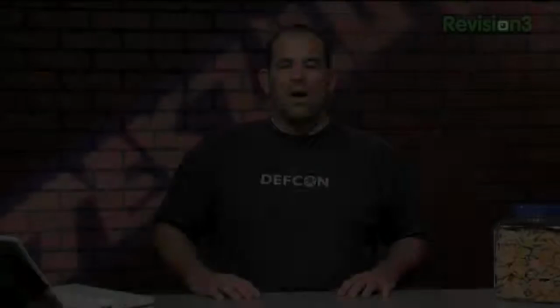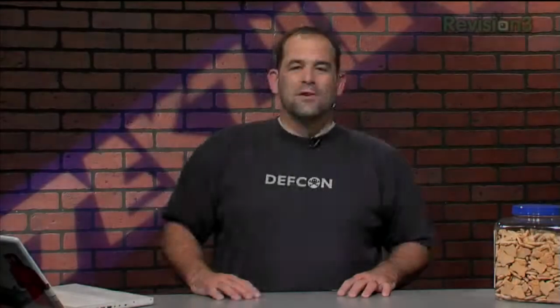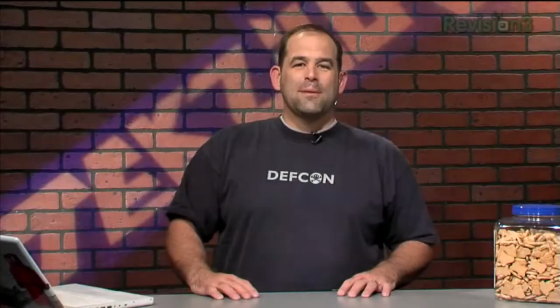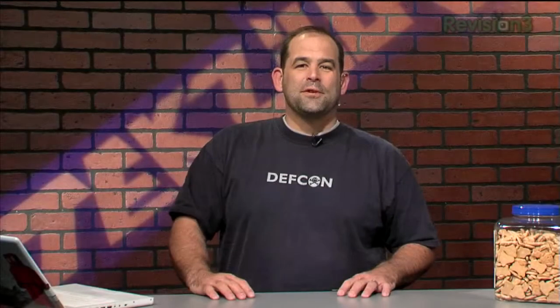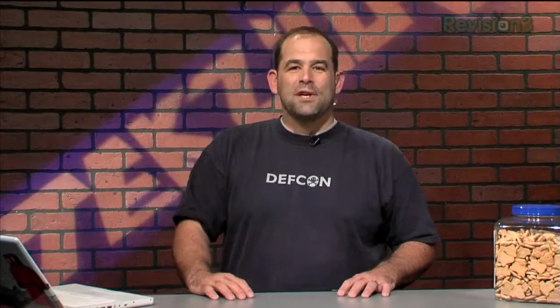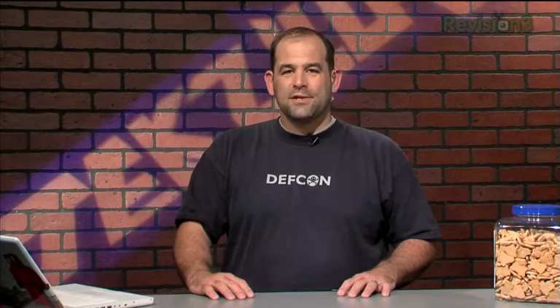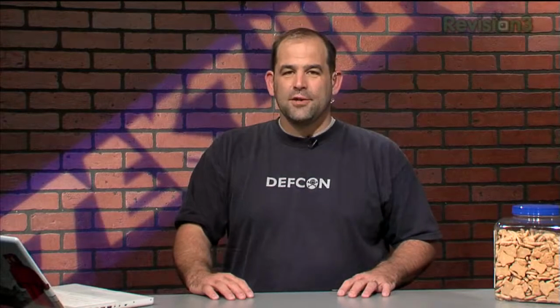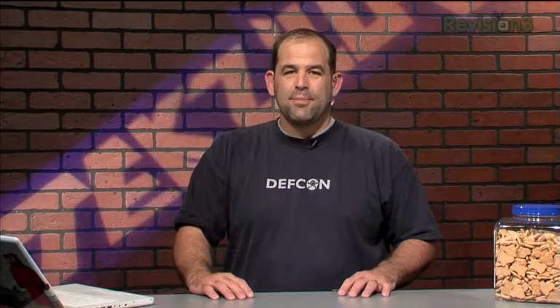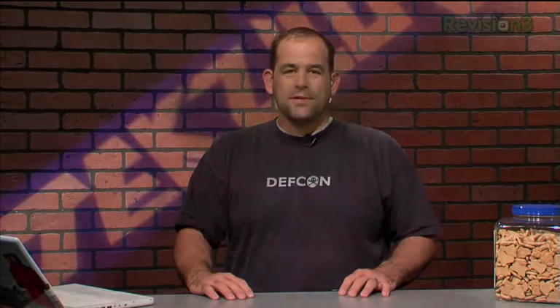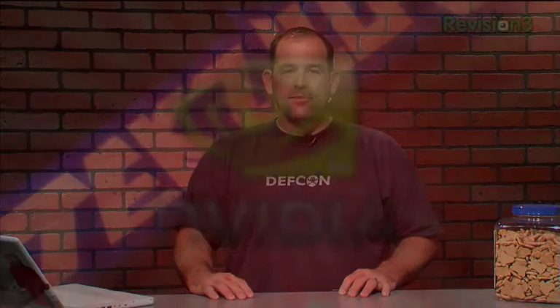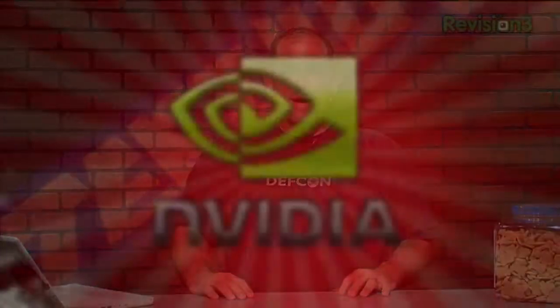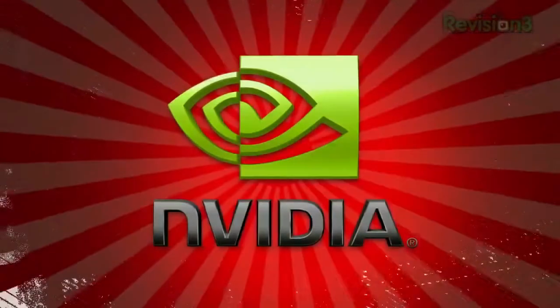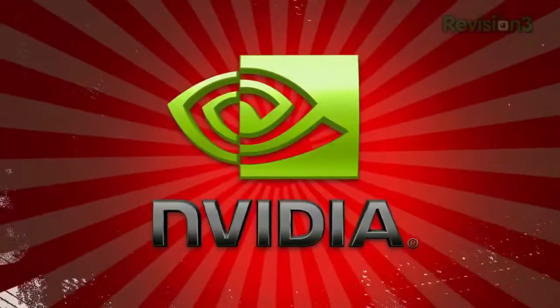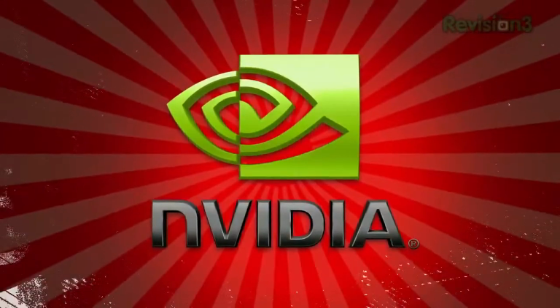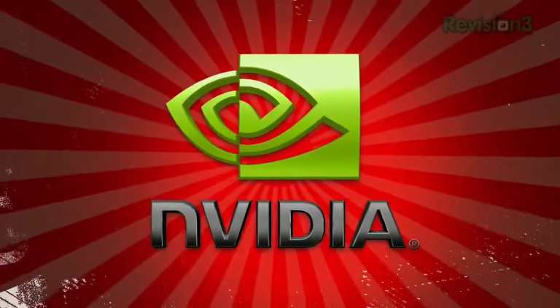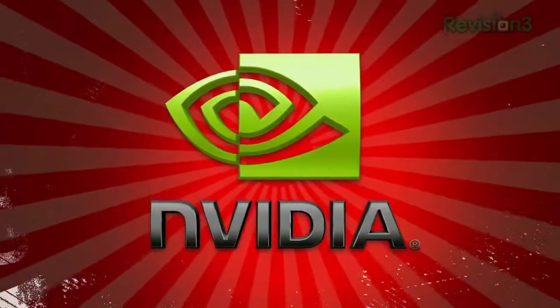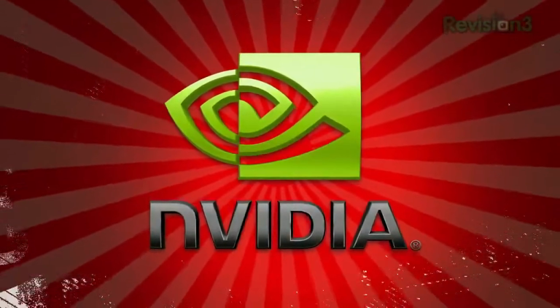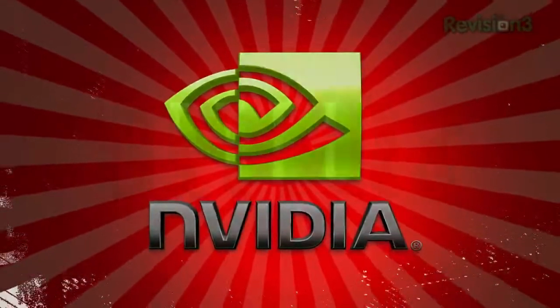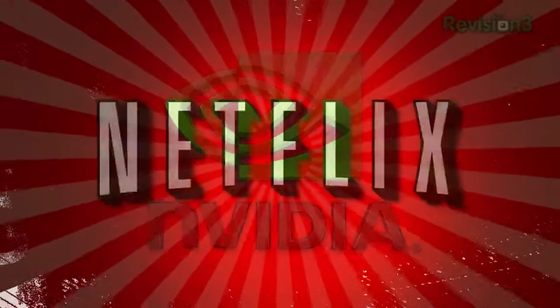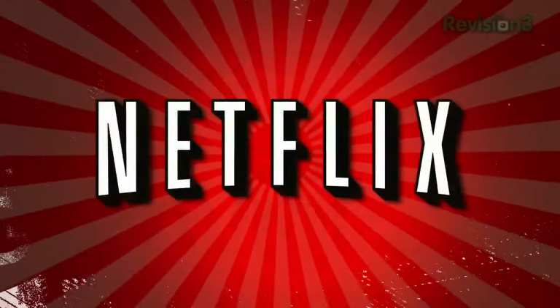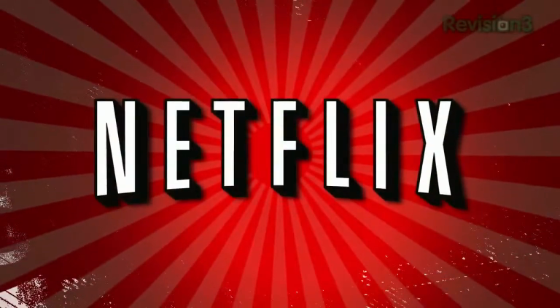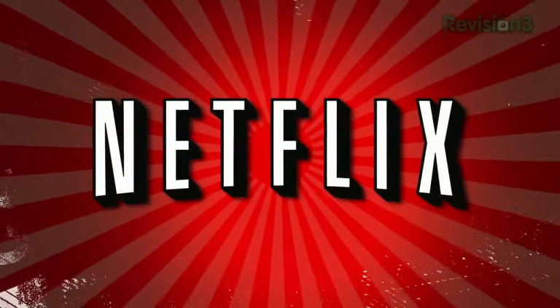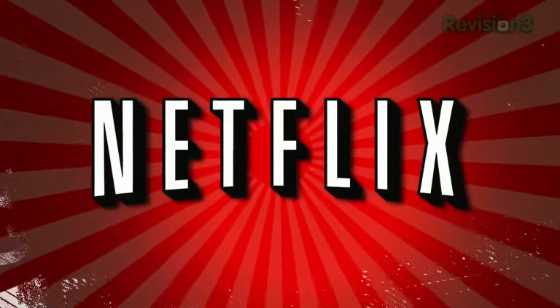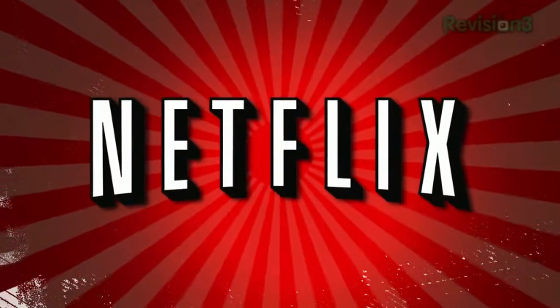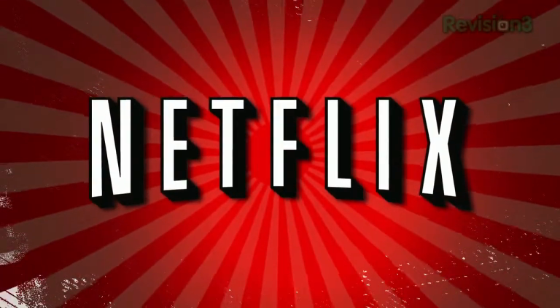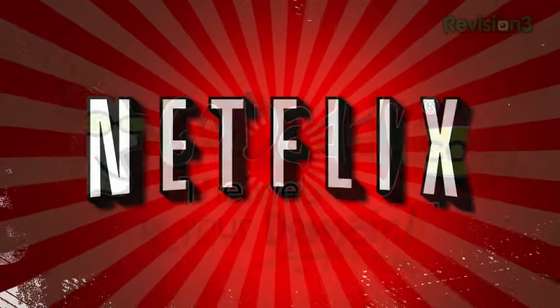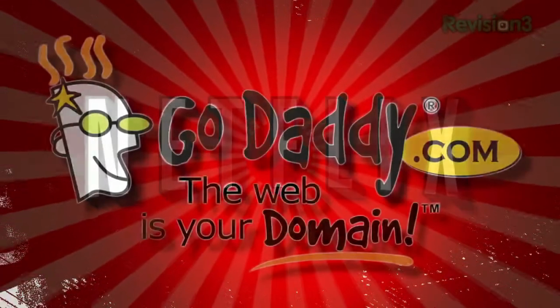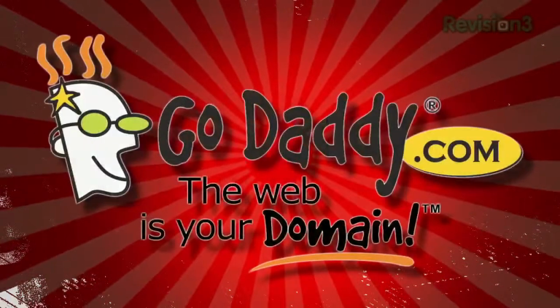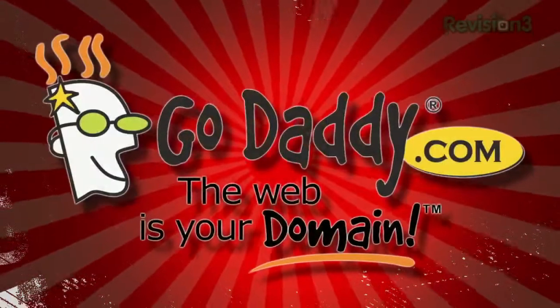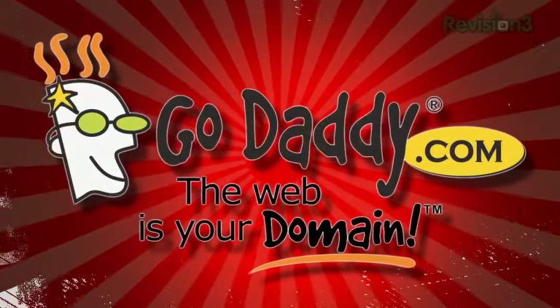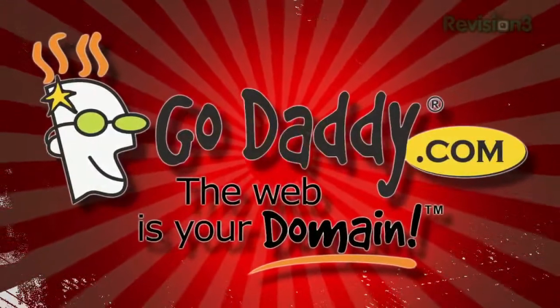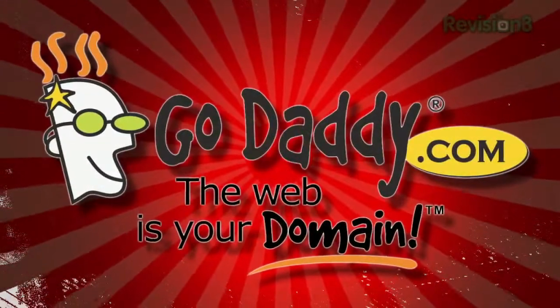This episode of Techzilla is sponsored by NVIDIA, Netflix.com, and GoDaddy.com.